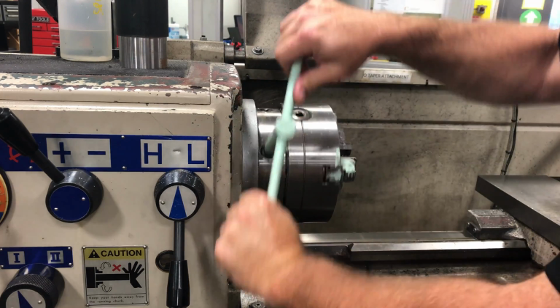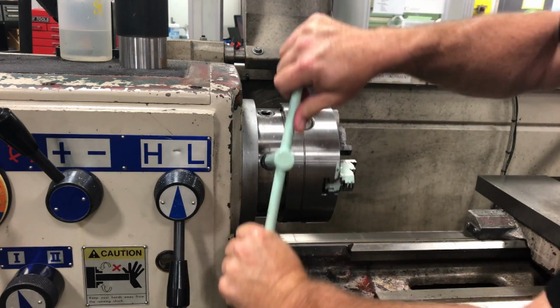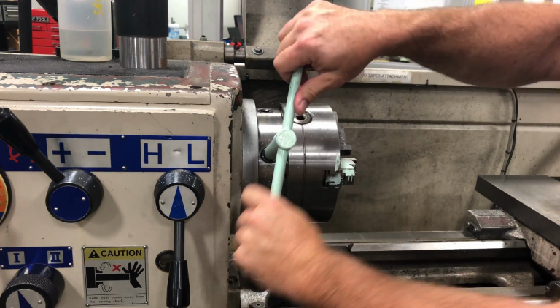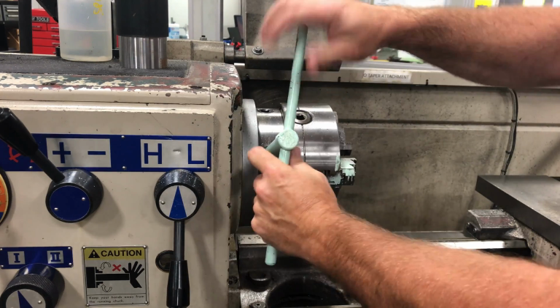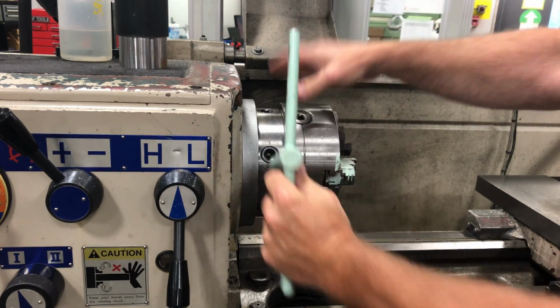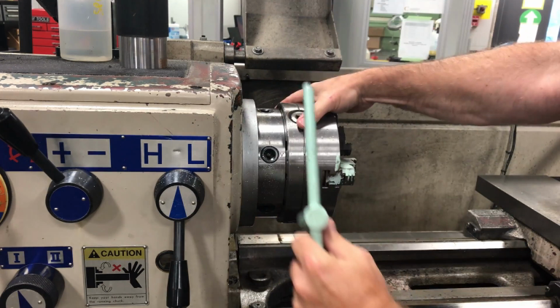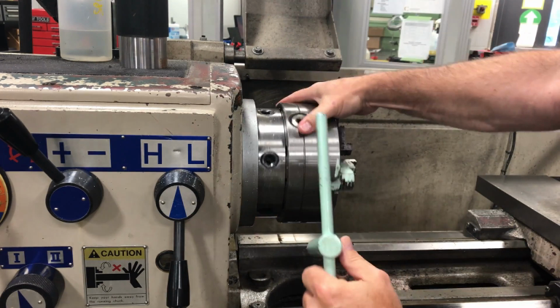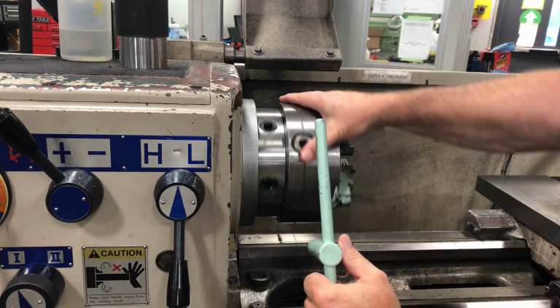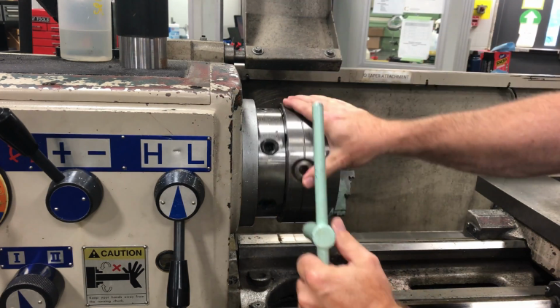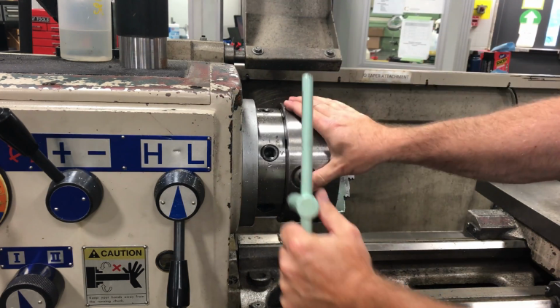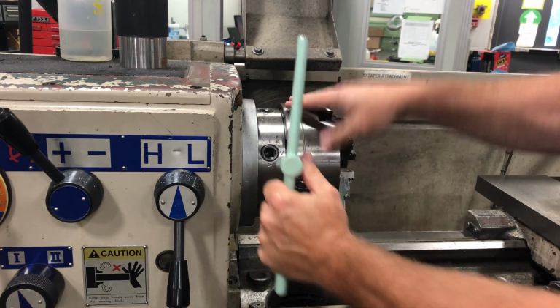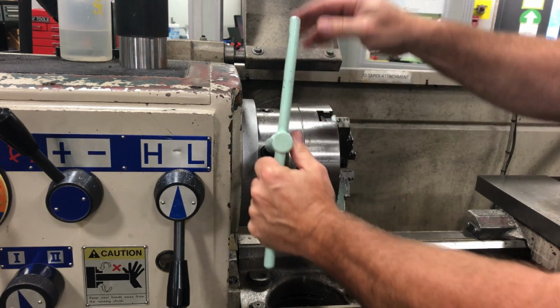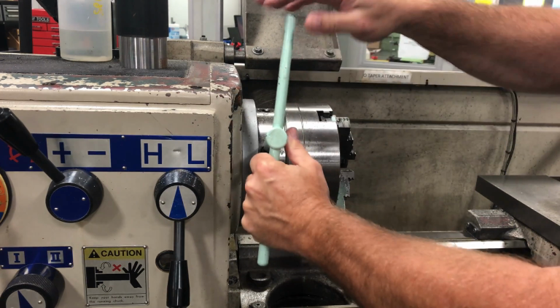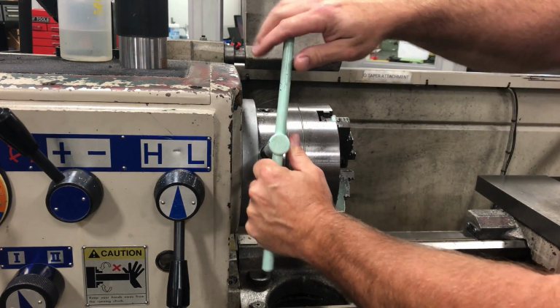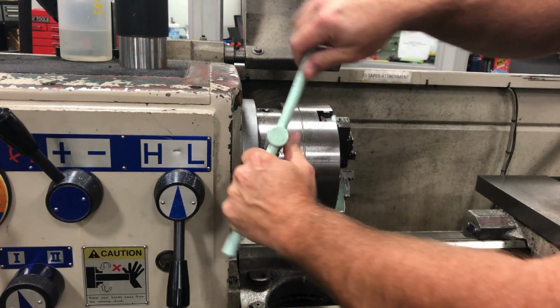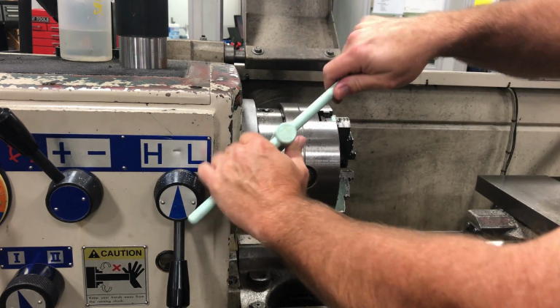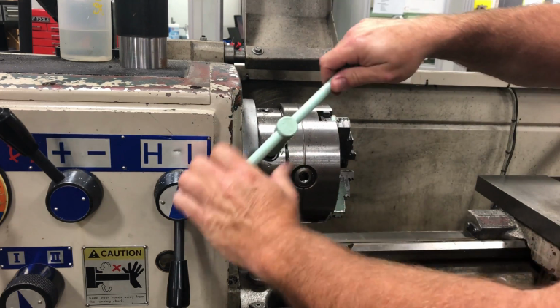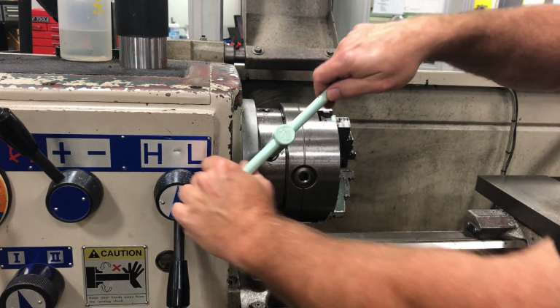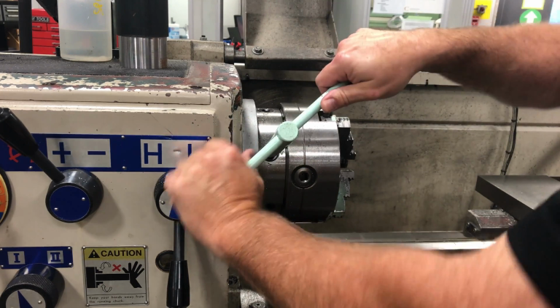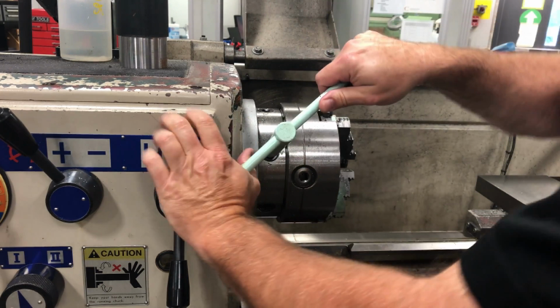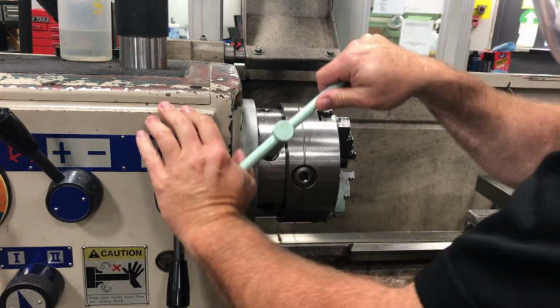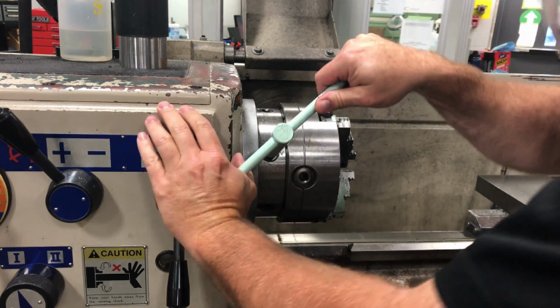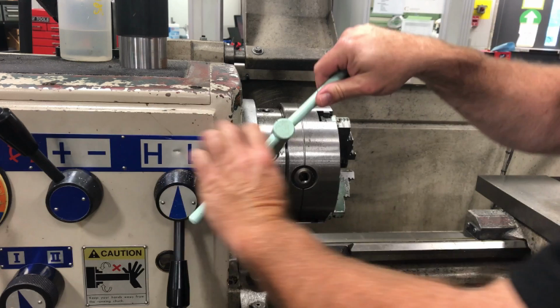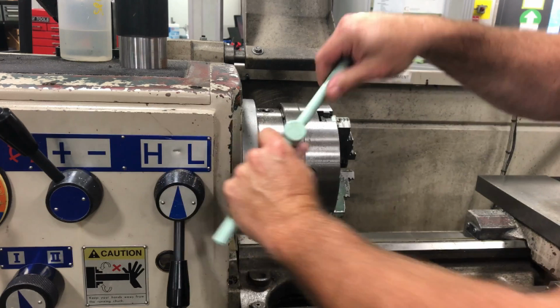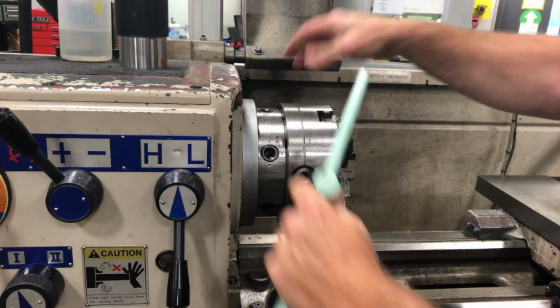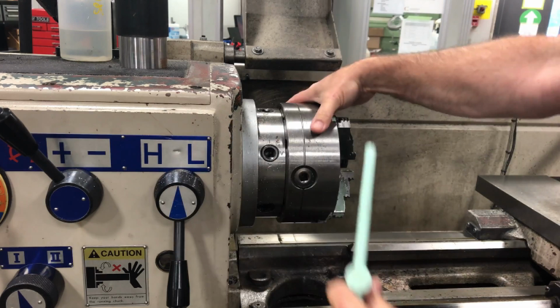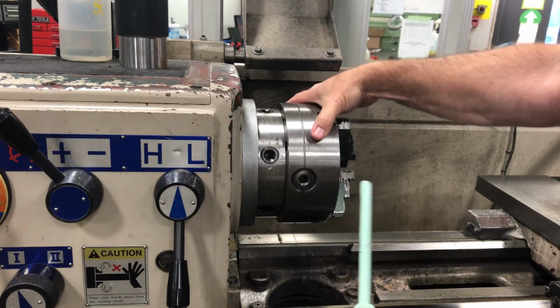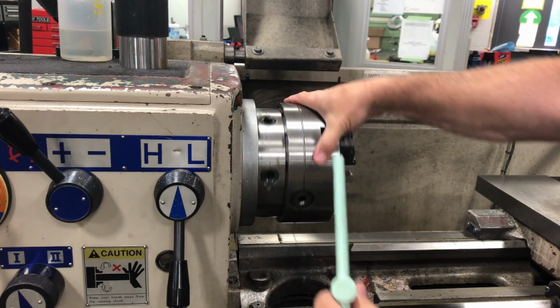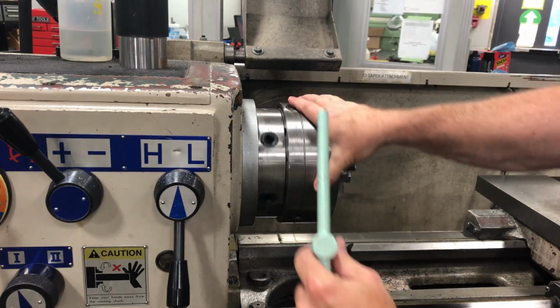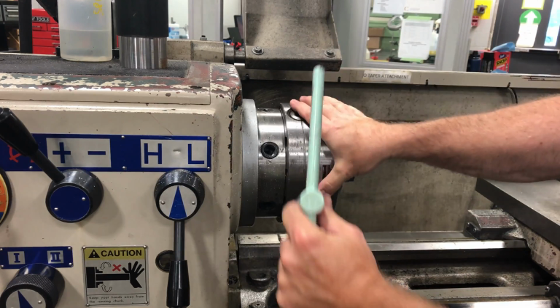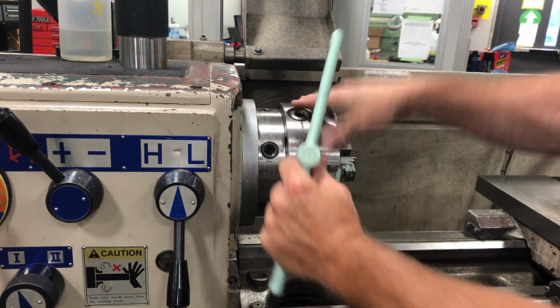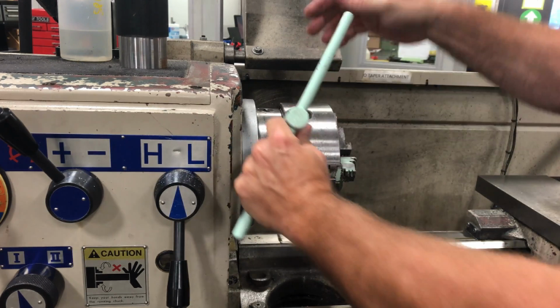If you want to remove the chuck or a face plate, put the cams in the 12 o'clock position.